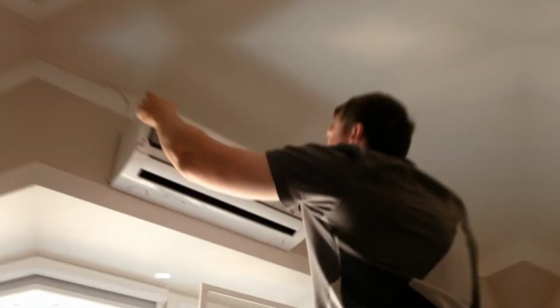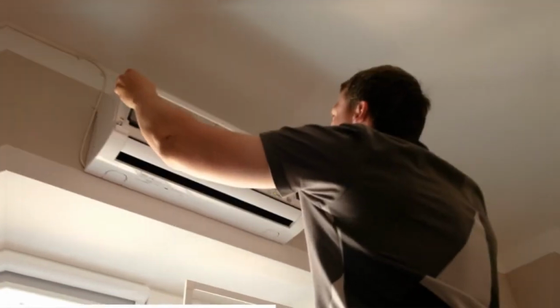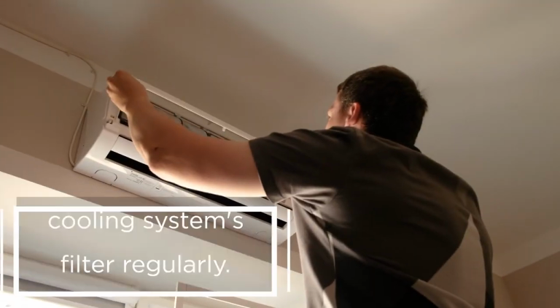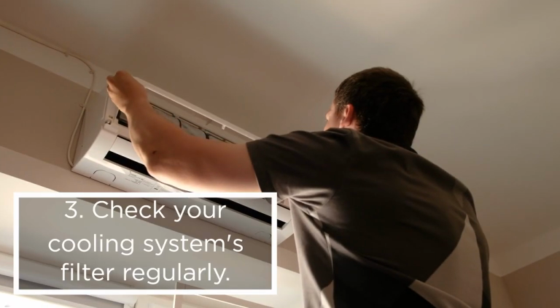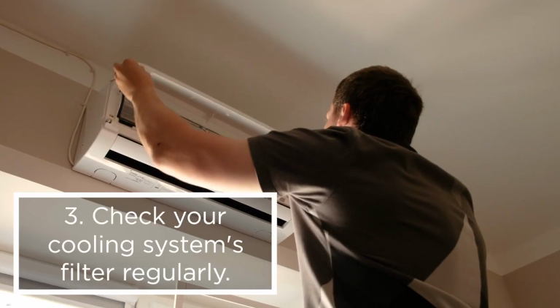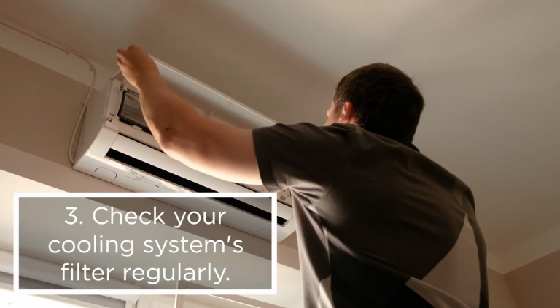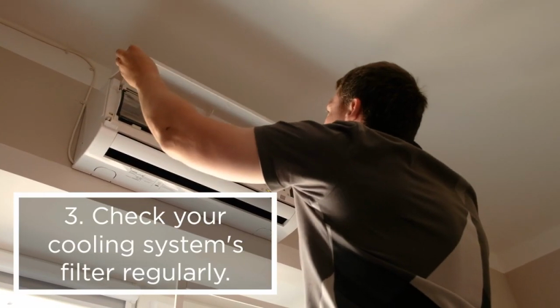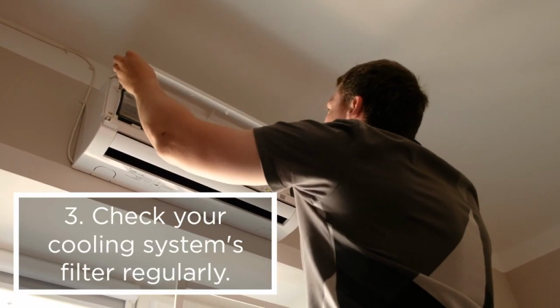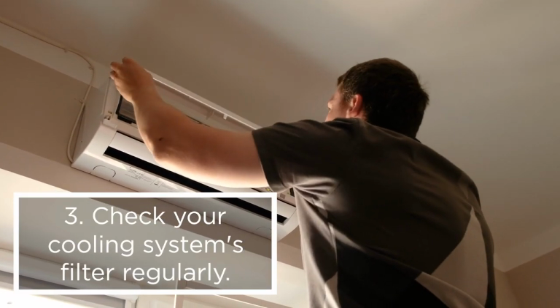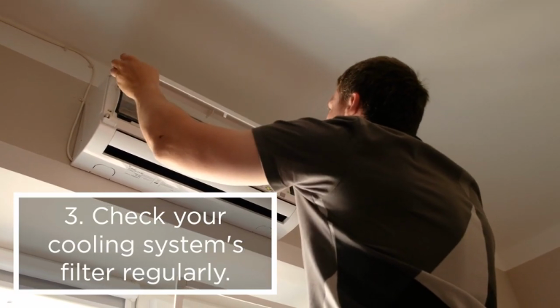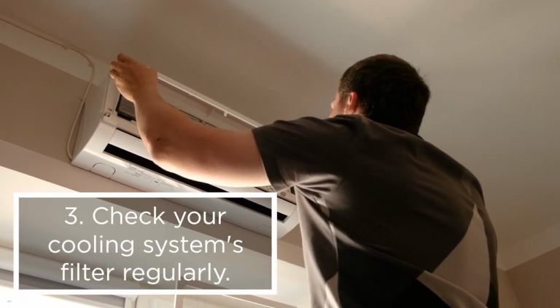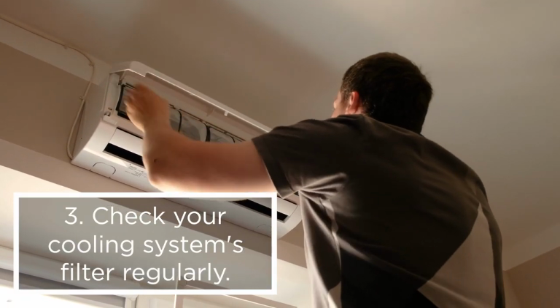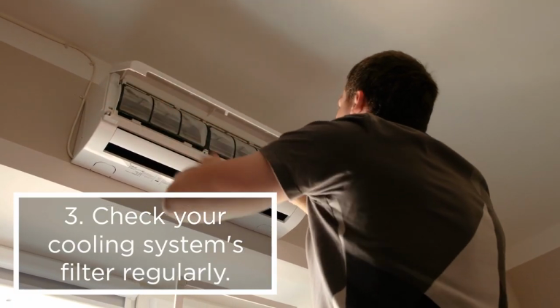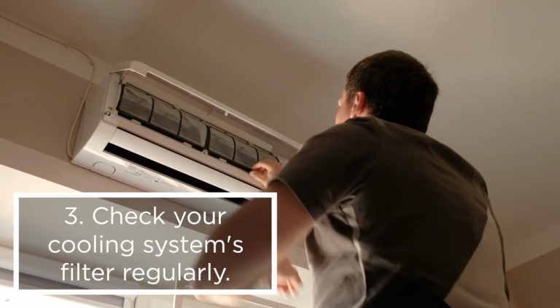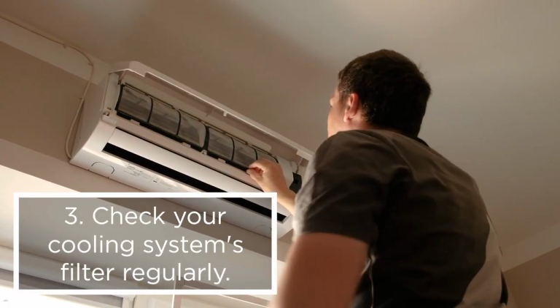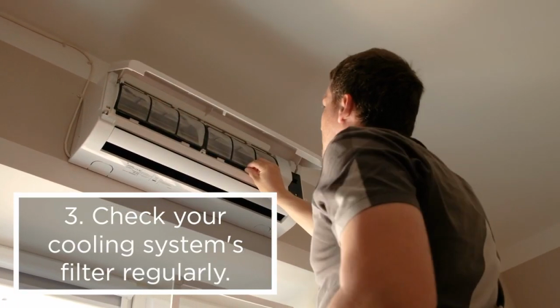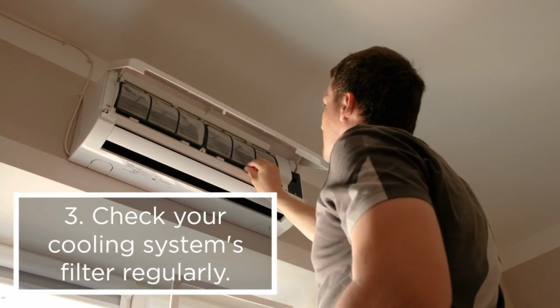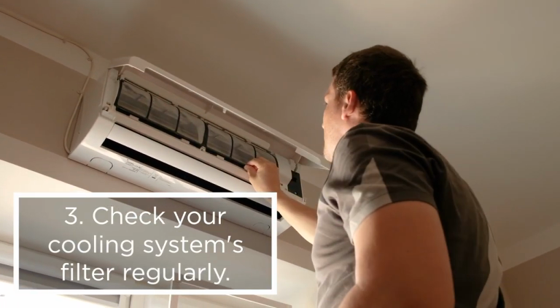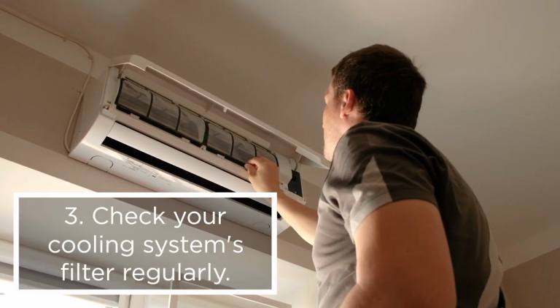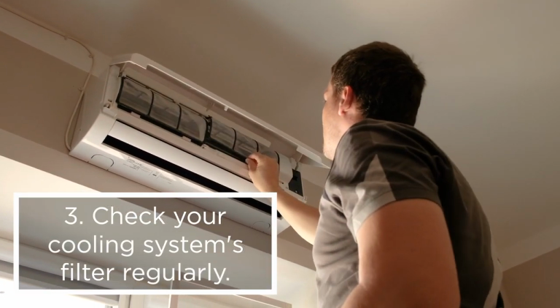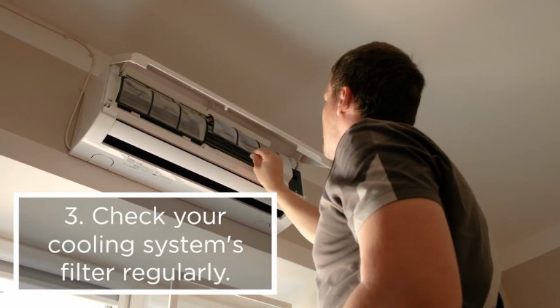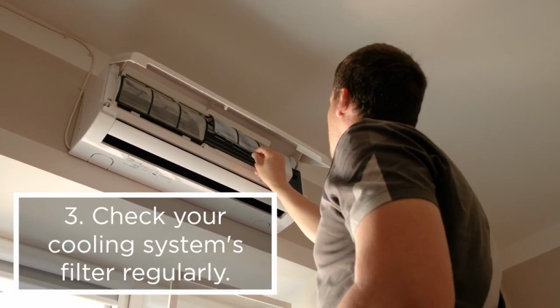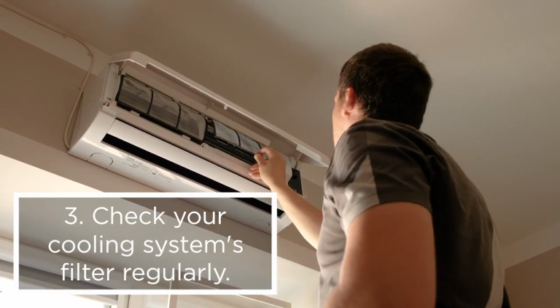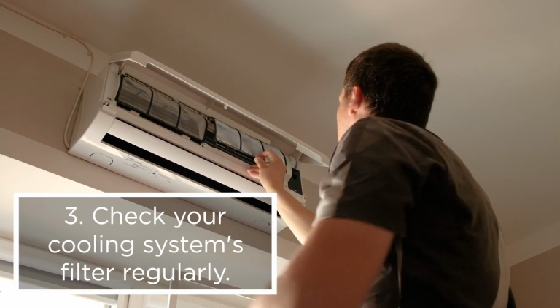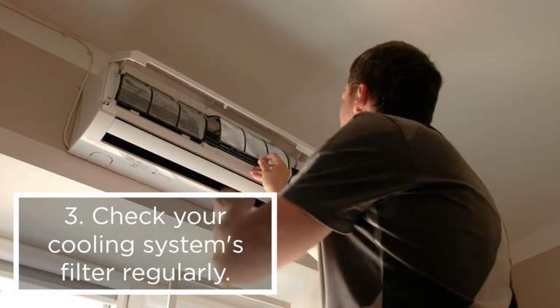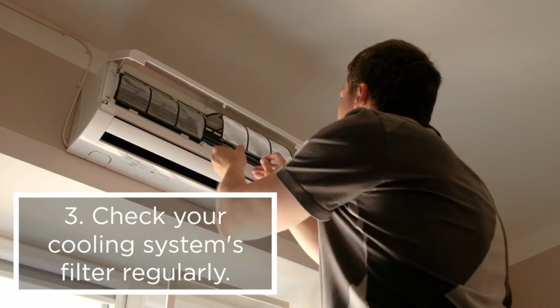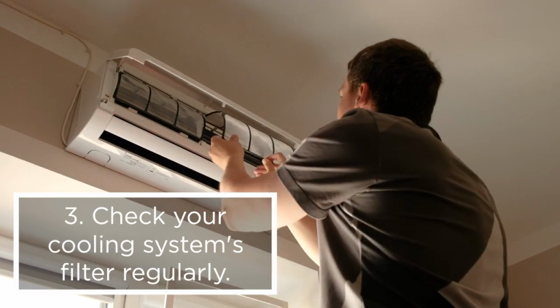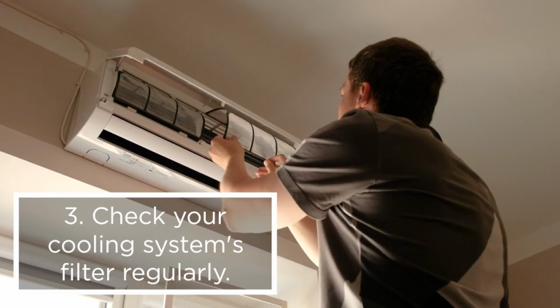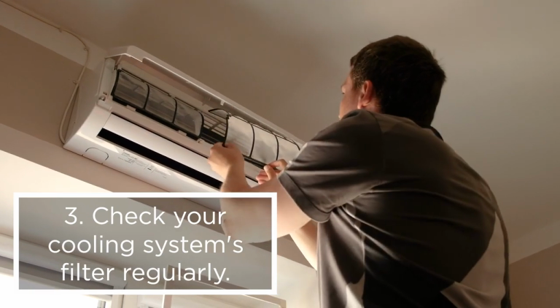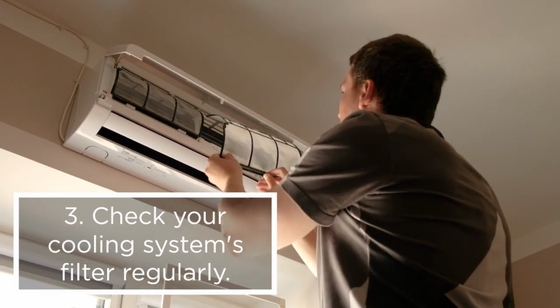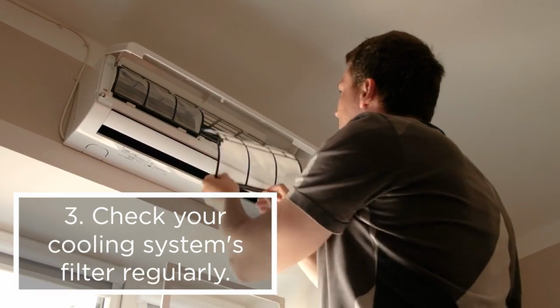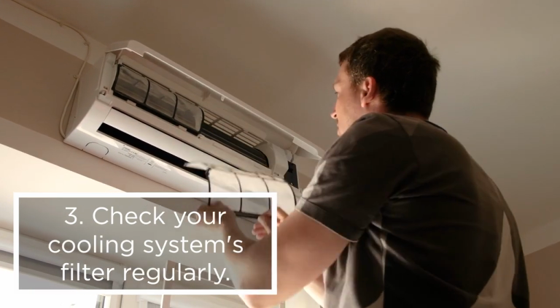3. Check your cooling system's filter regularly and replace it as needed to ensure your system is working efficiently.